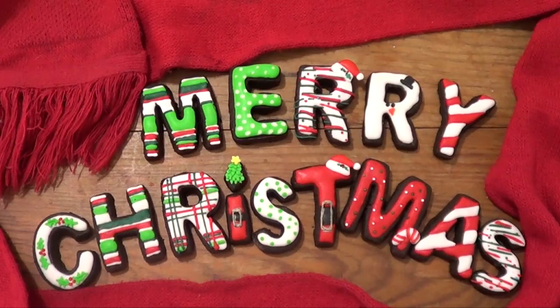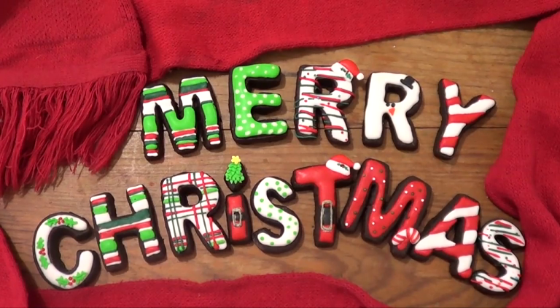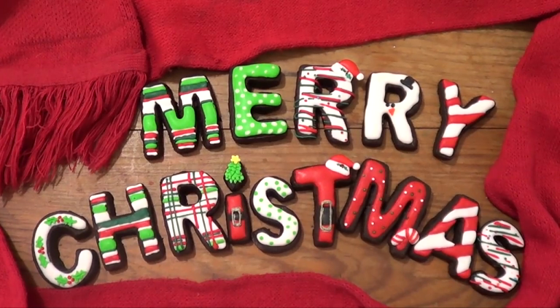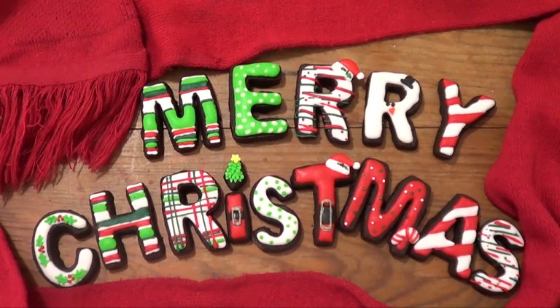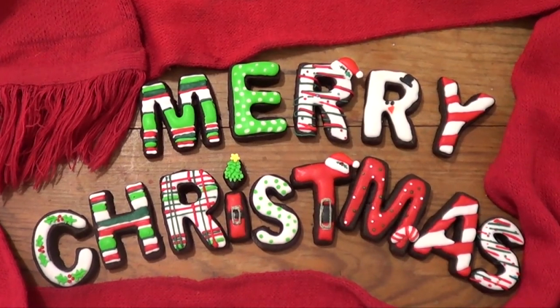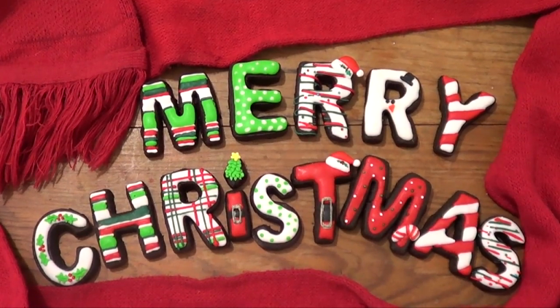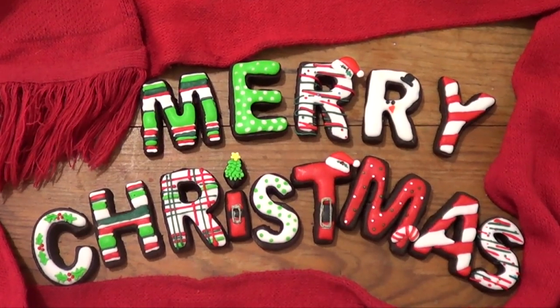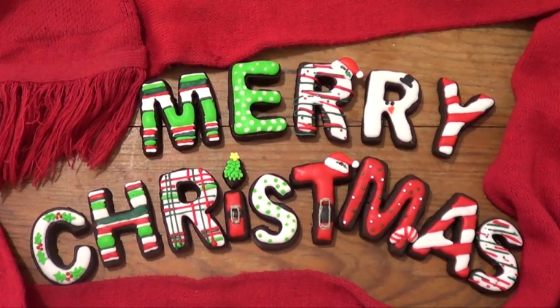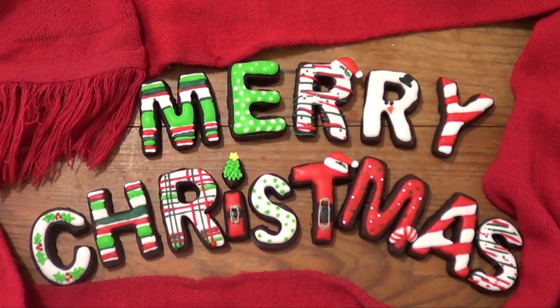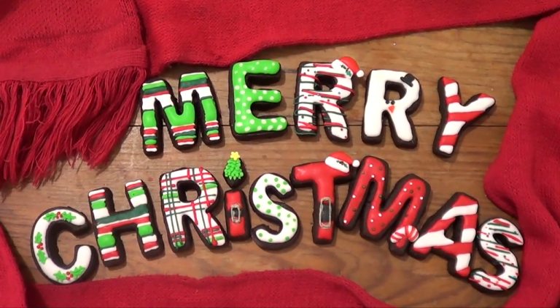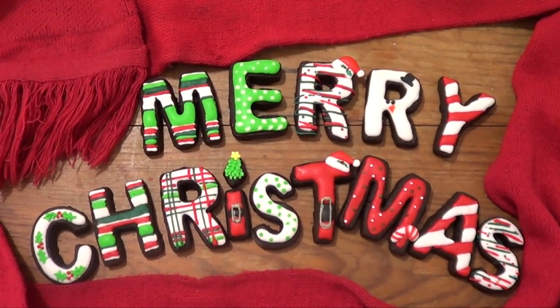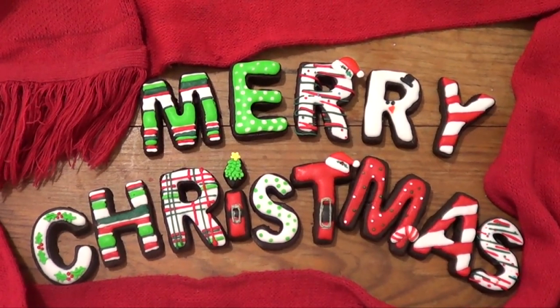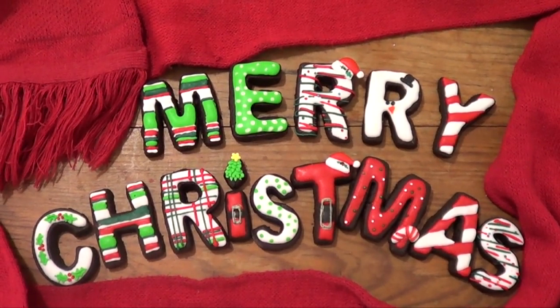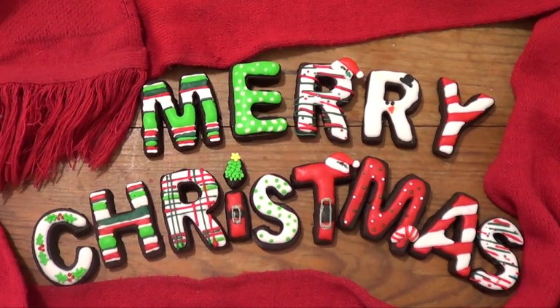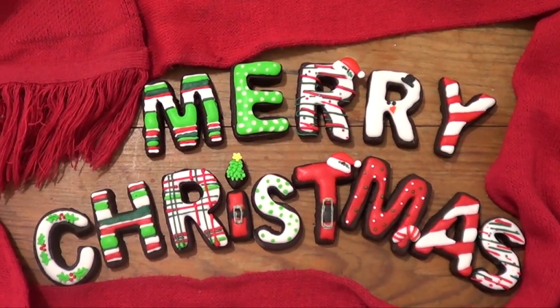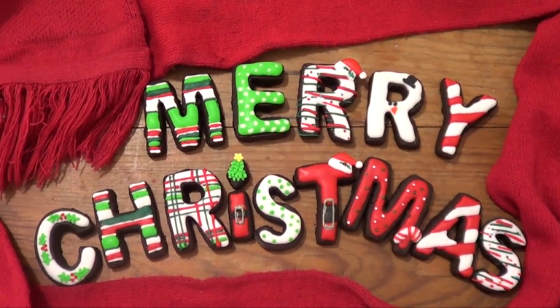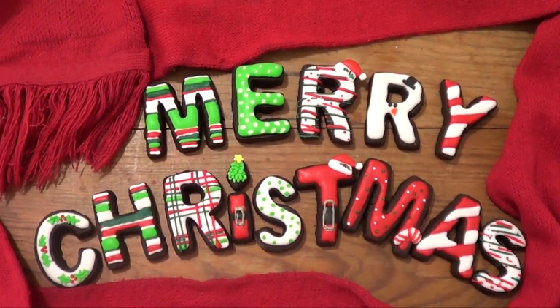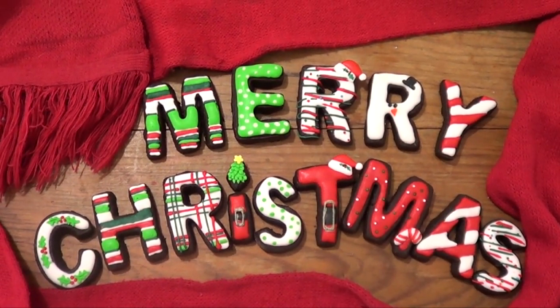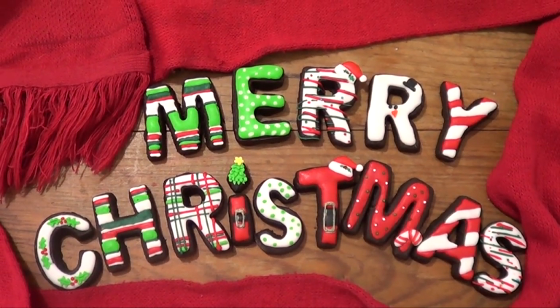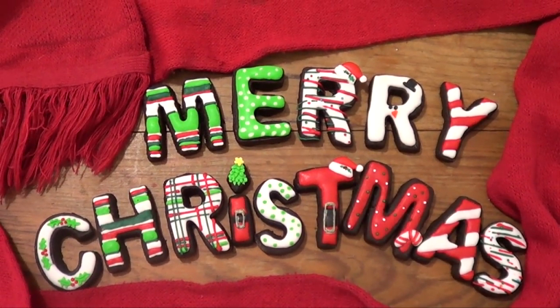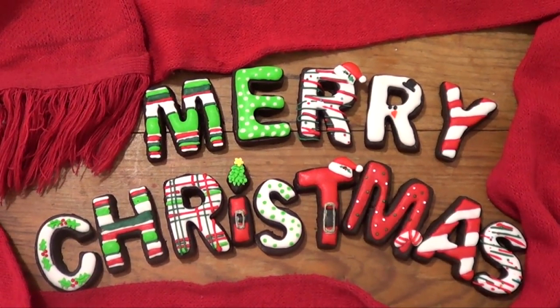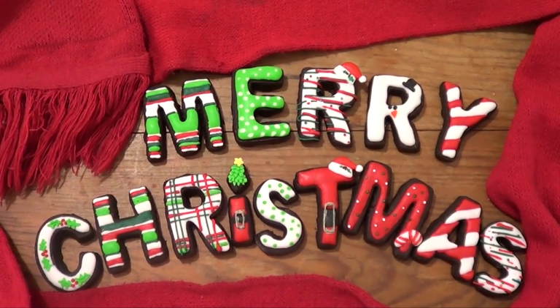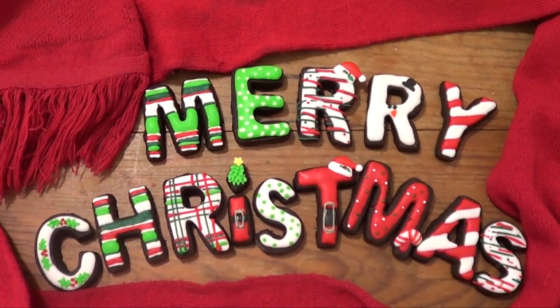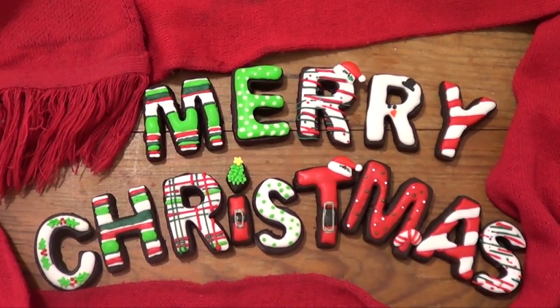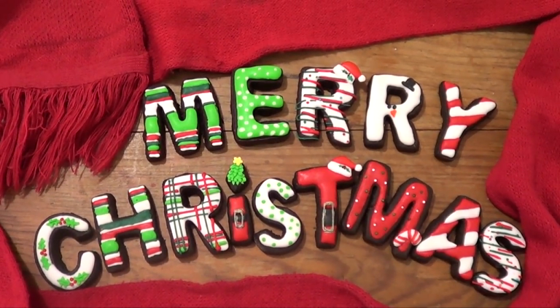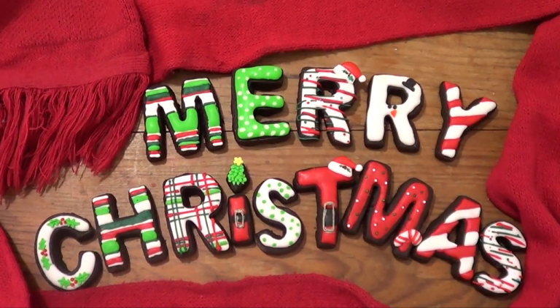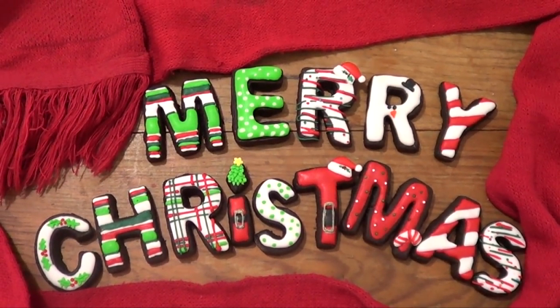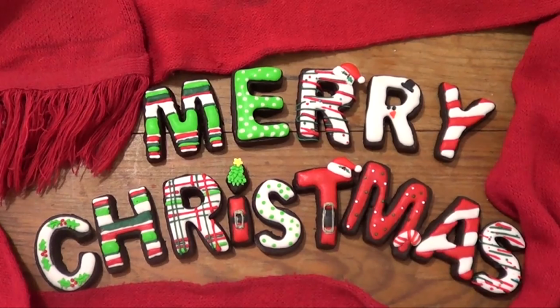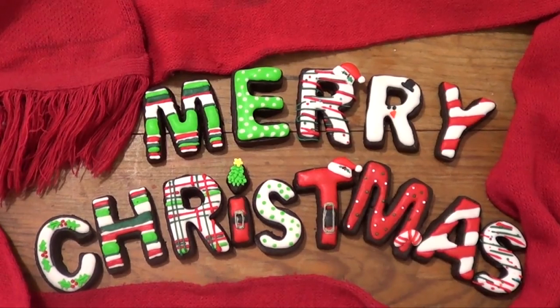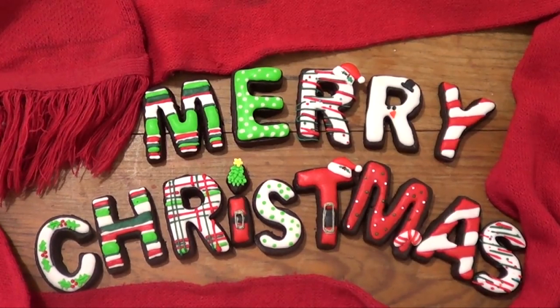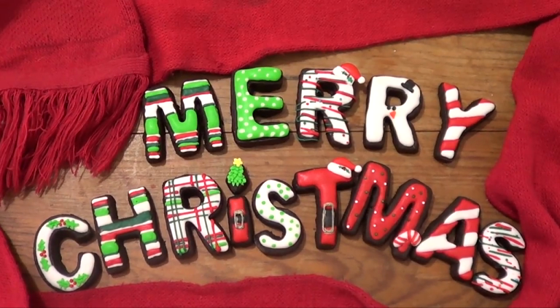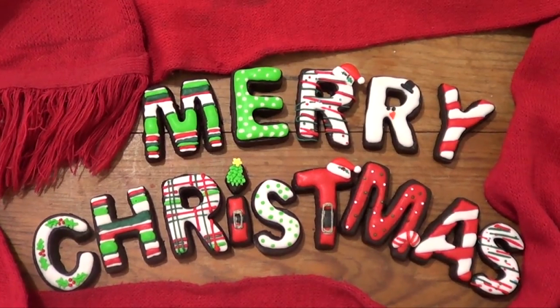Hey guys, it's Renee. Welcome back to my channel. Today we're going to be making some Merry Christmas cookies.